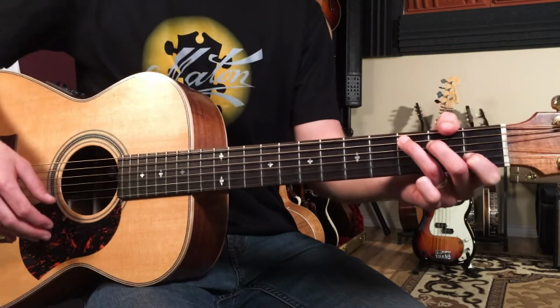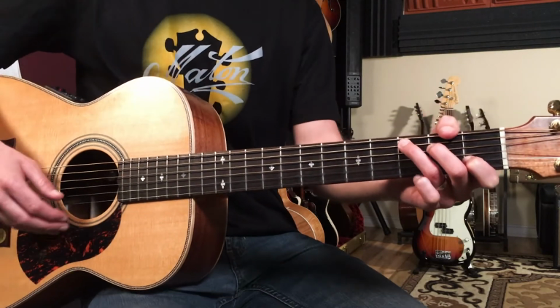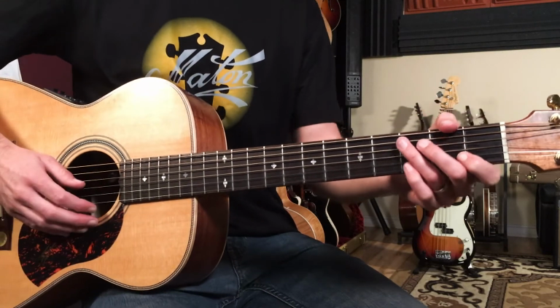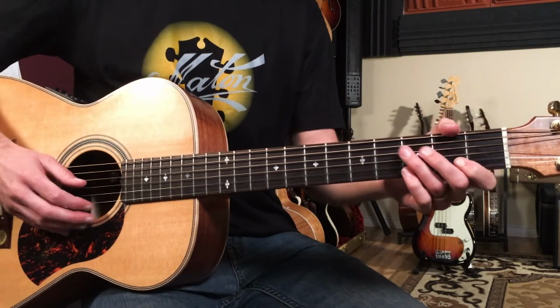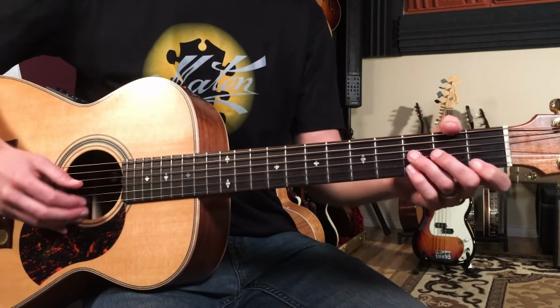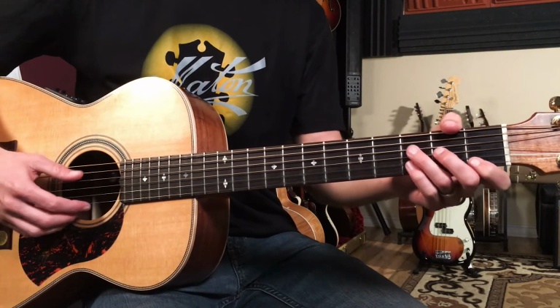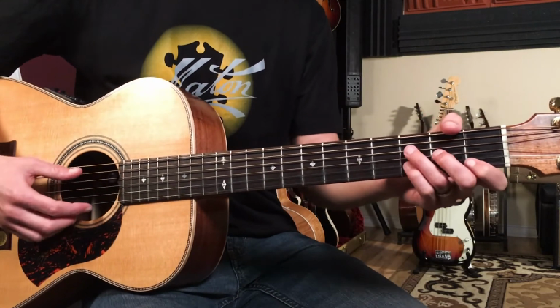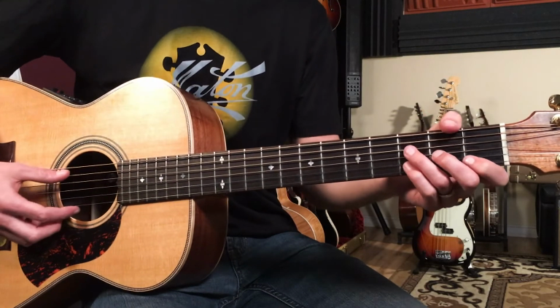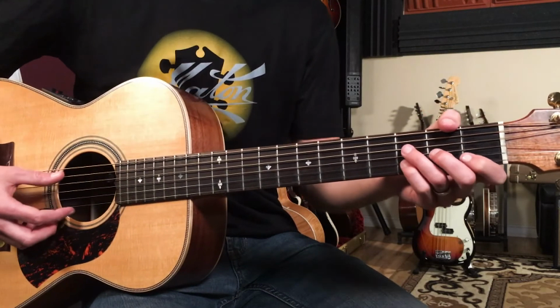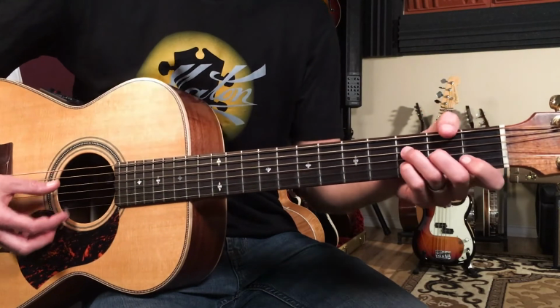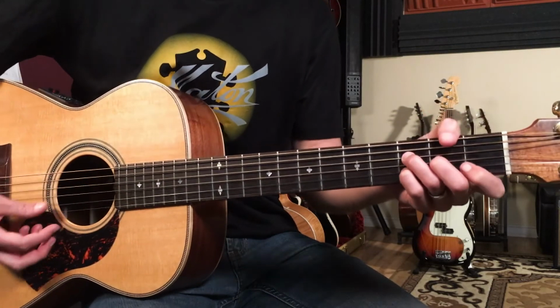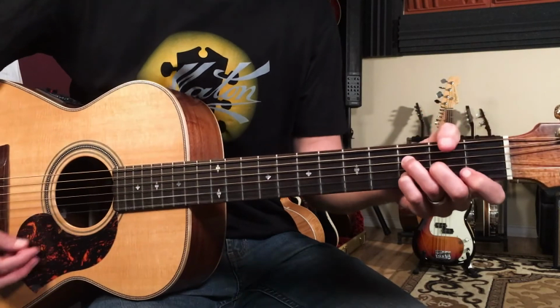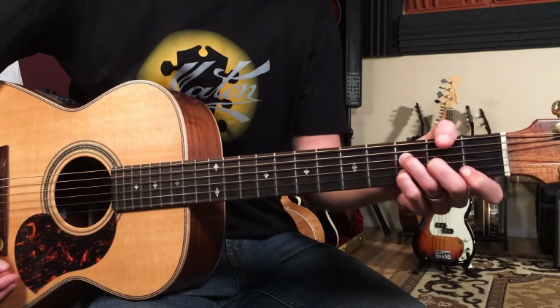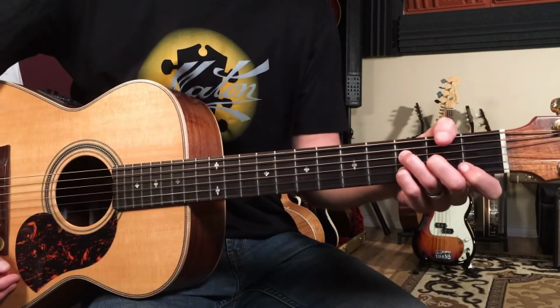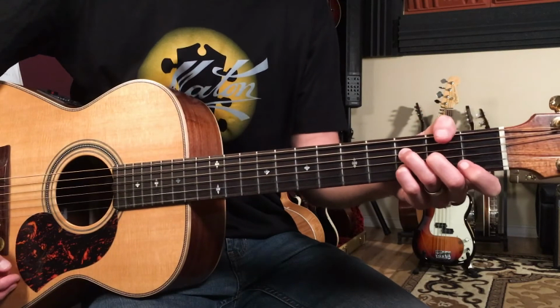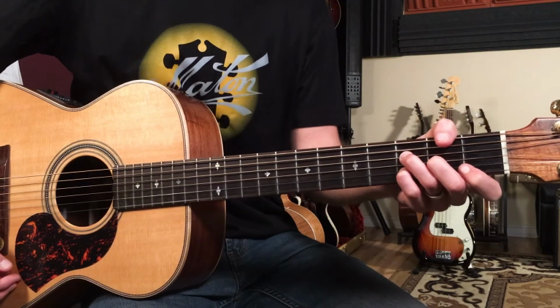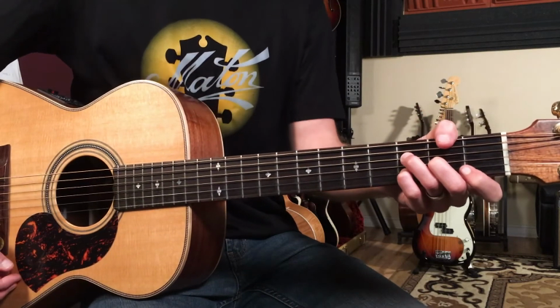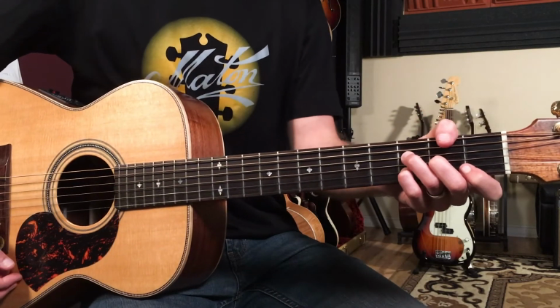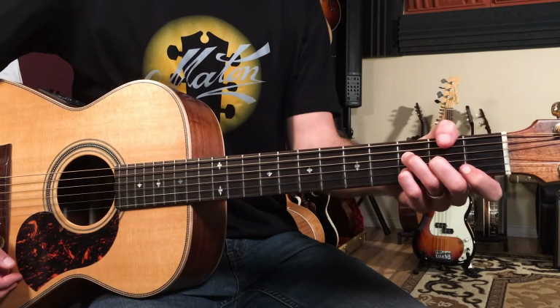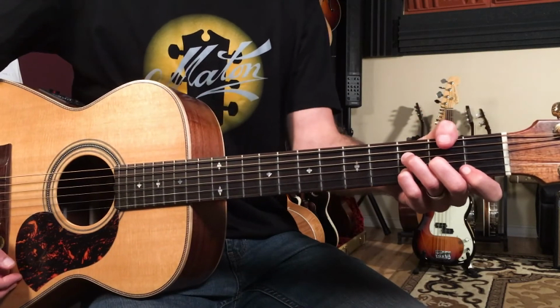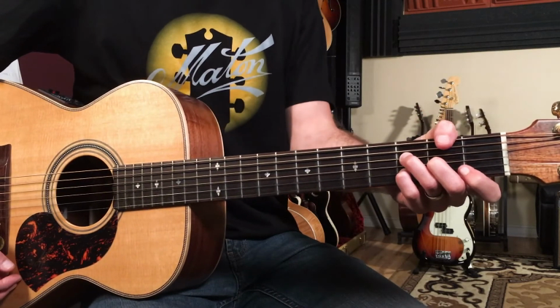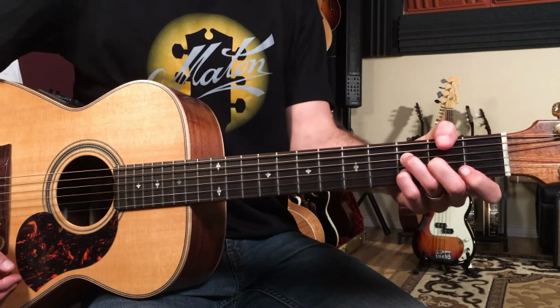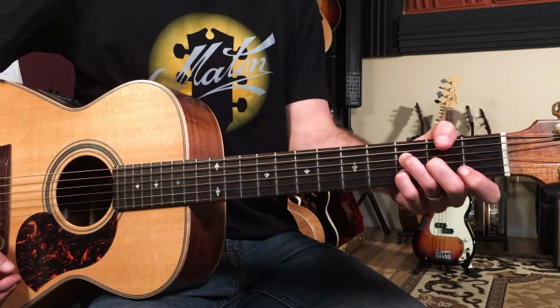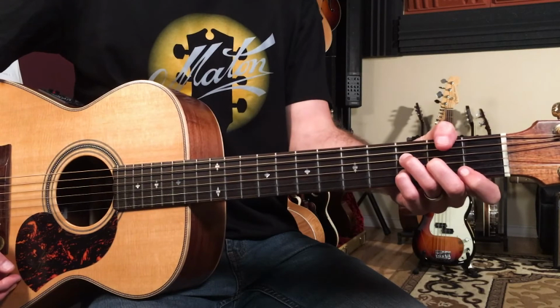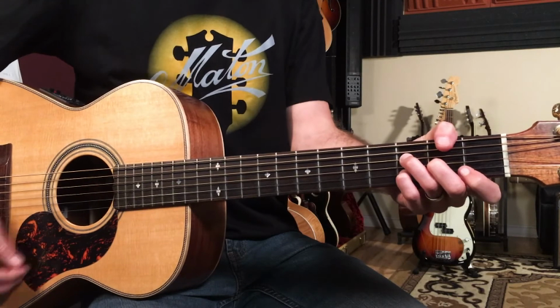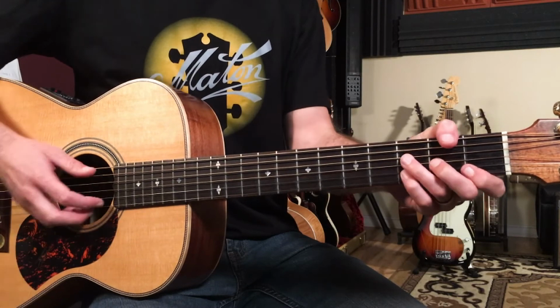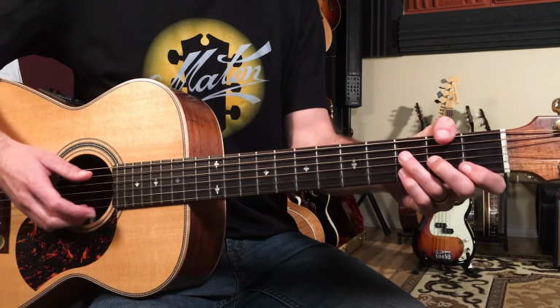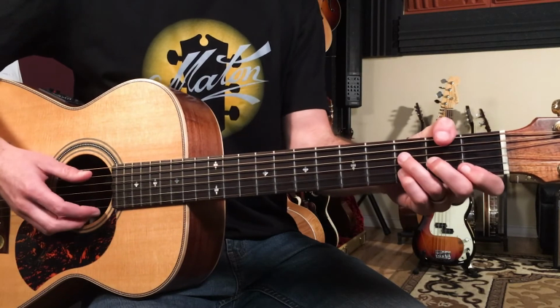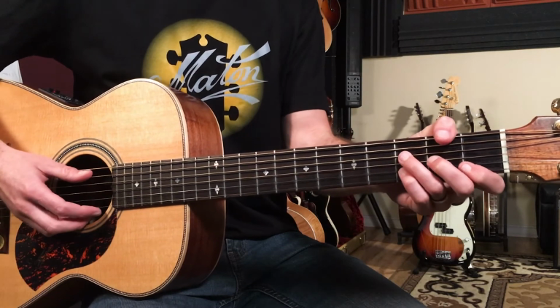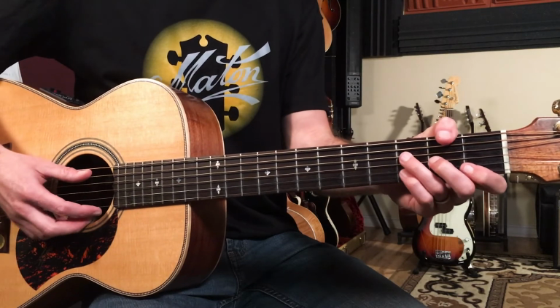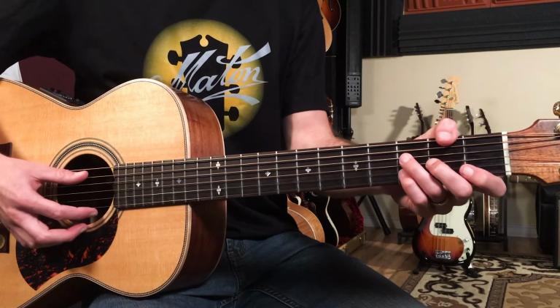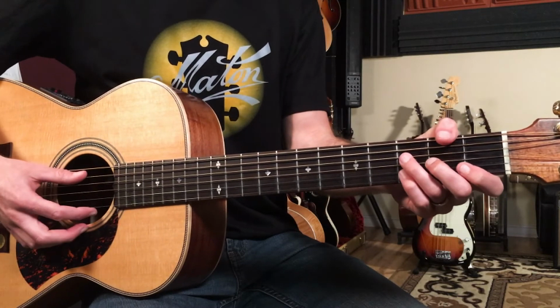What a beautiful little part there. The D minor nine over A is held for four beats.